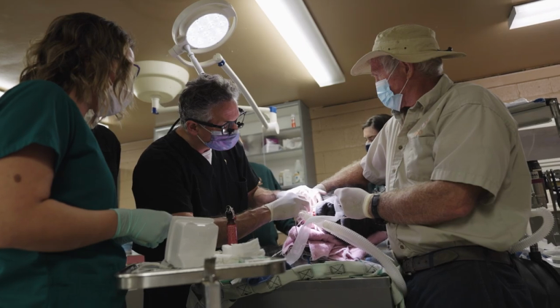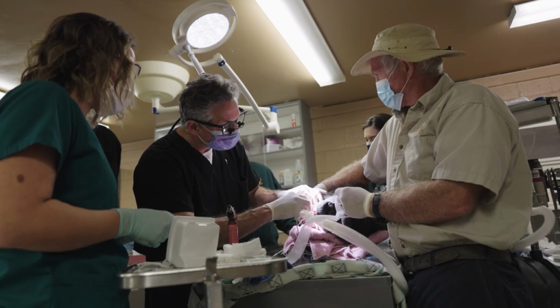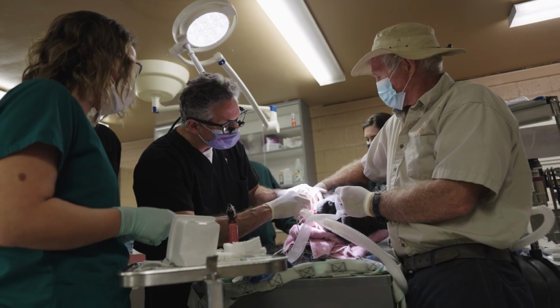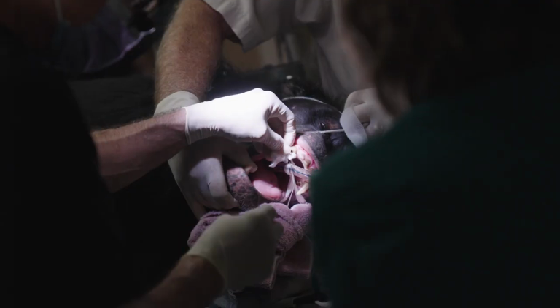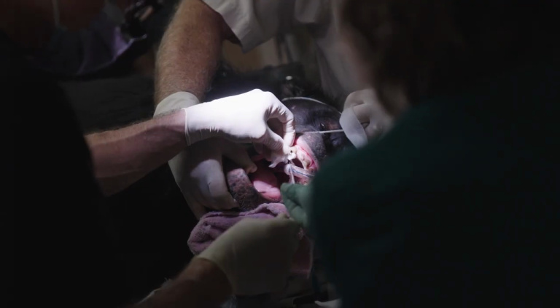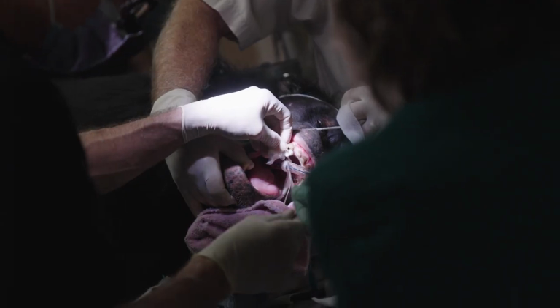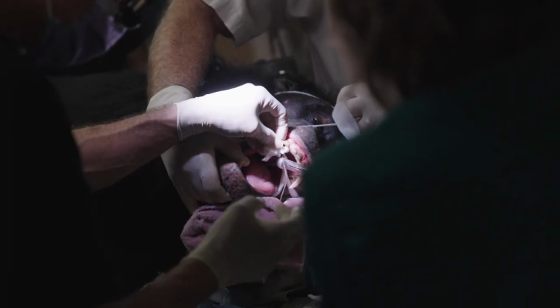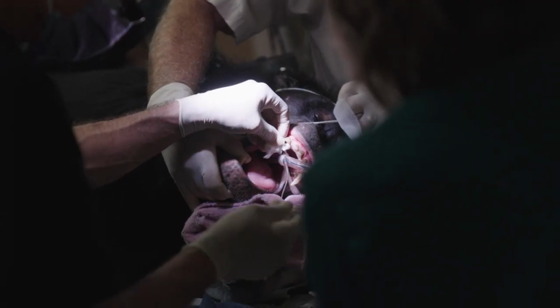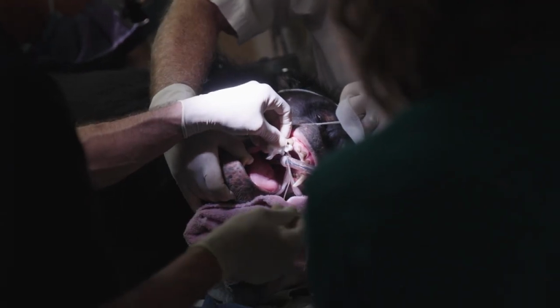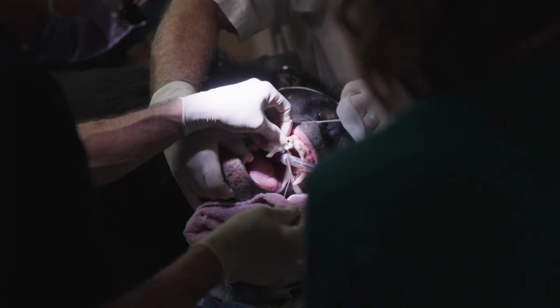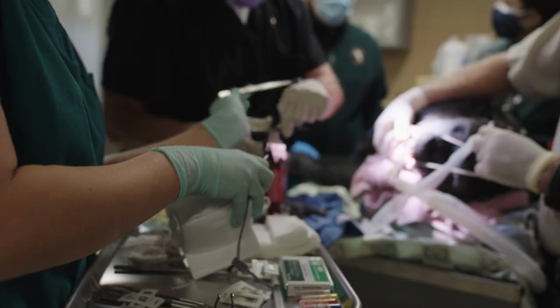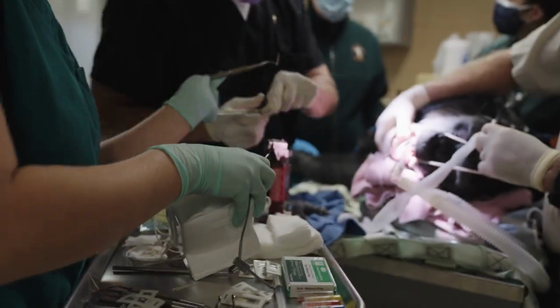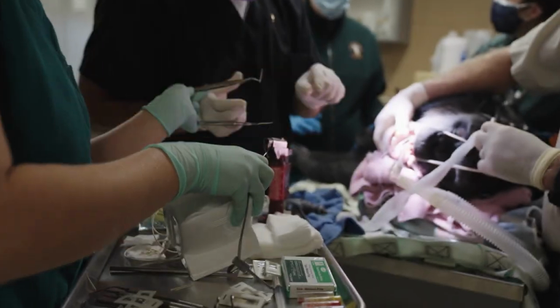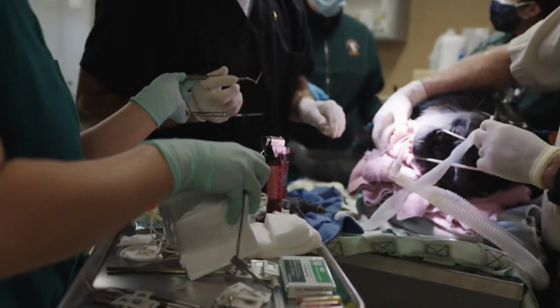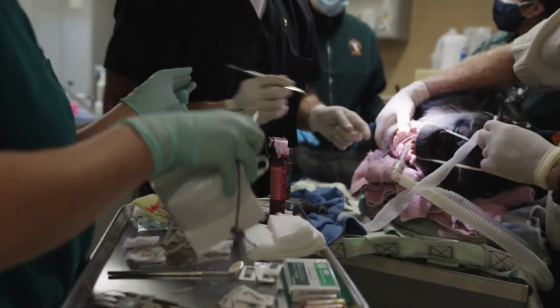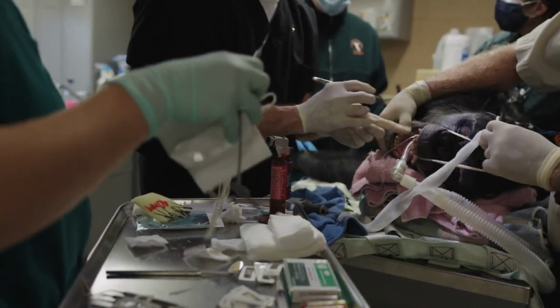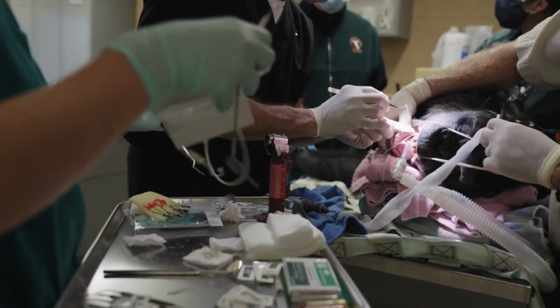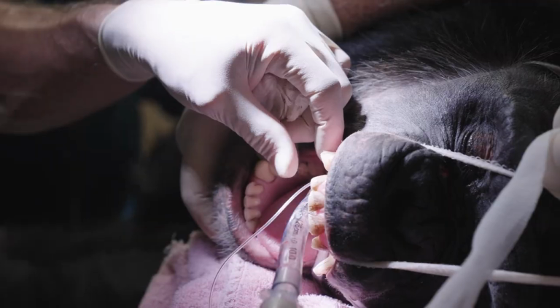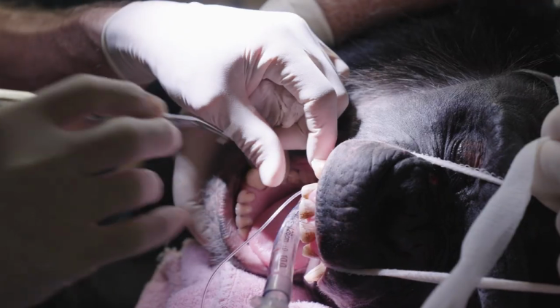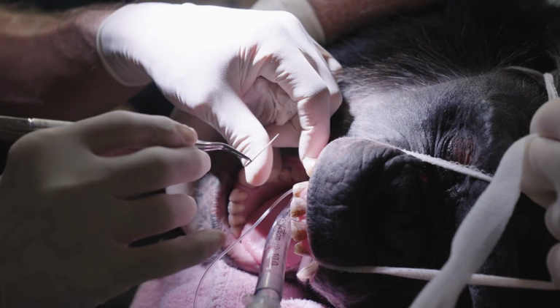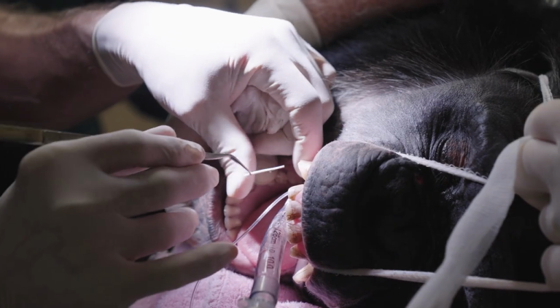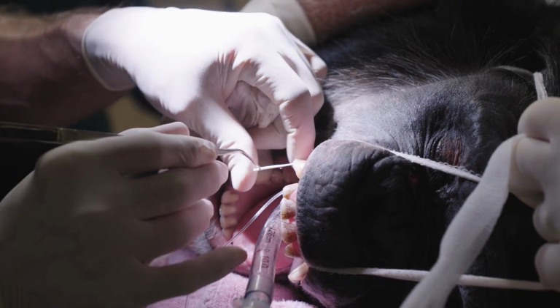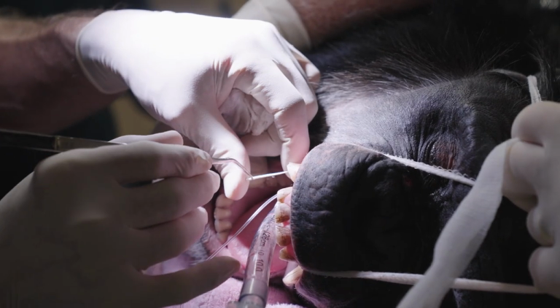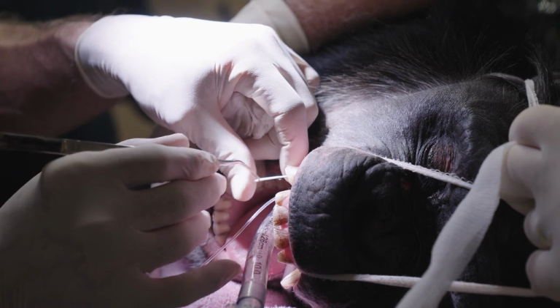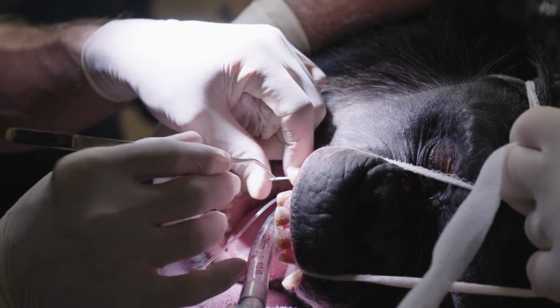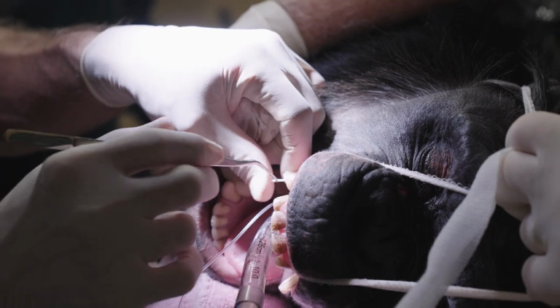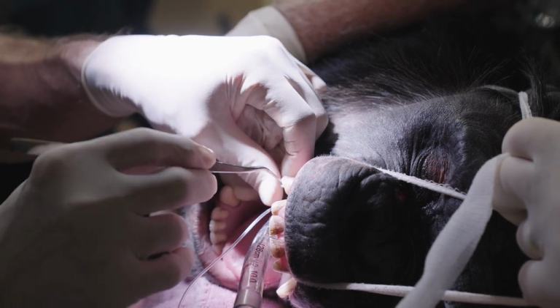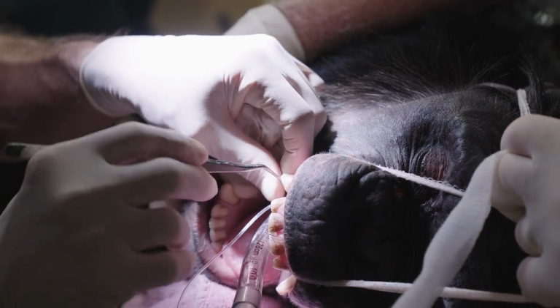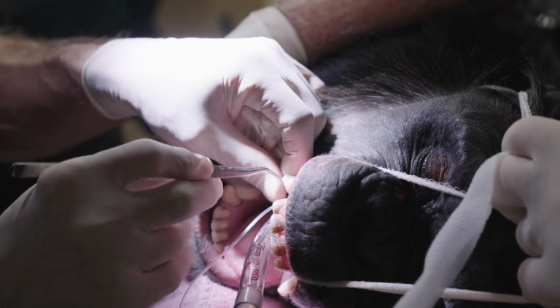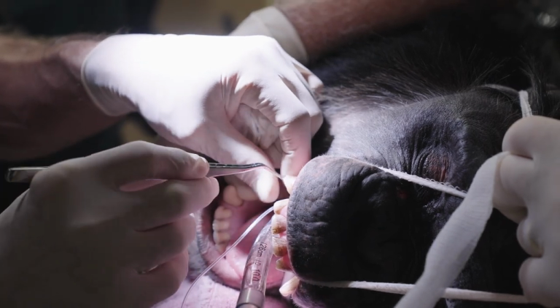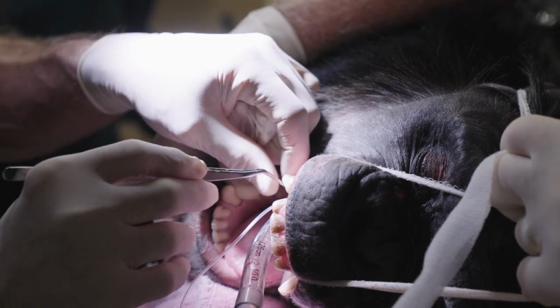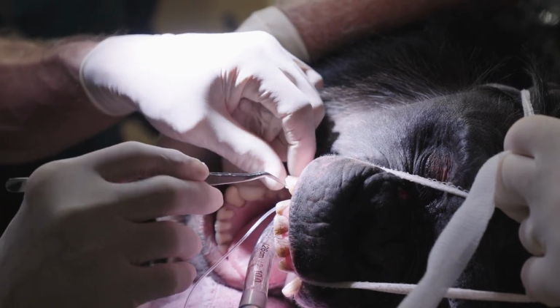A small opening was drilled into the tooth, infected pulp was removed, and the interior was cleaned, filled, and then sealed.